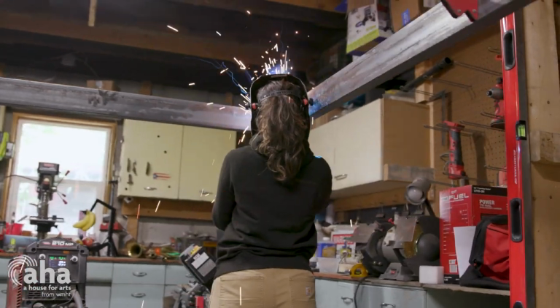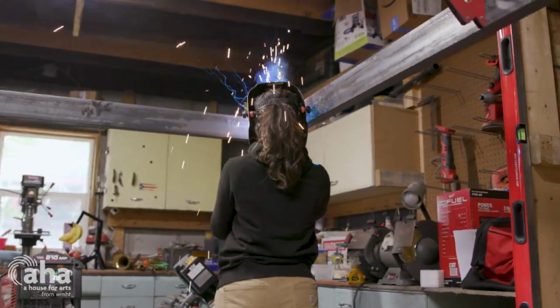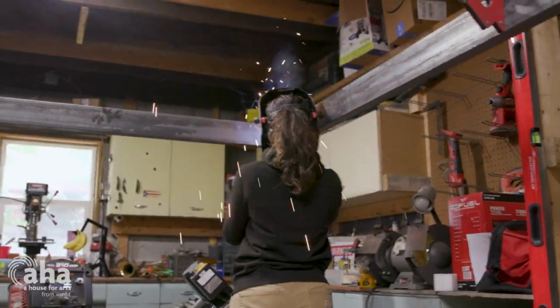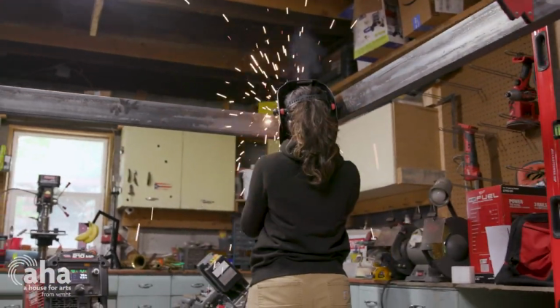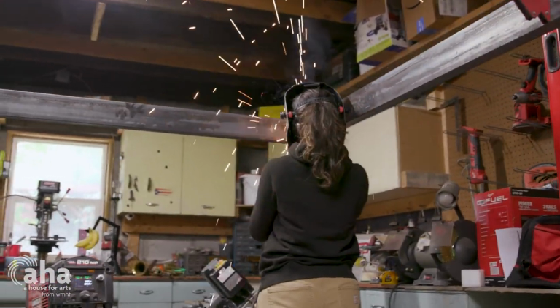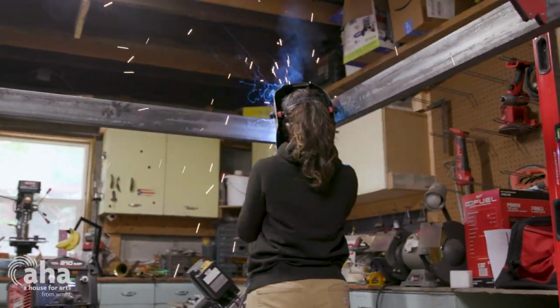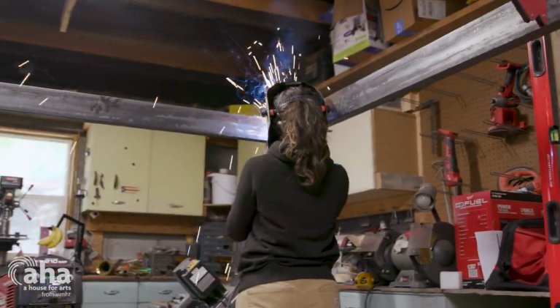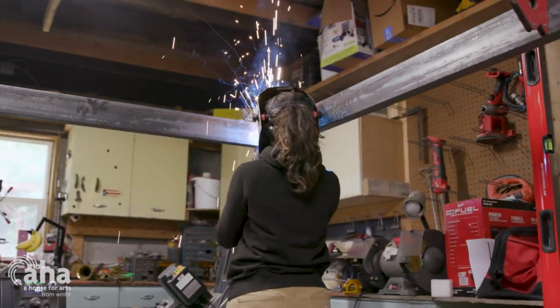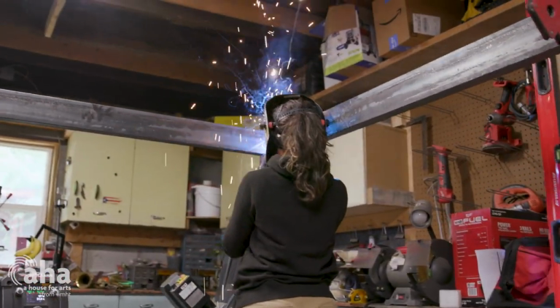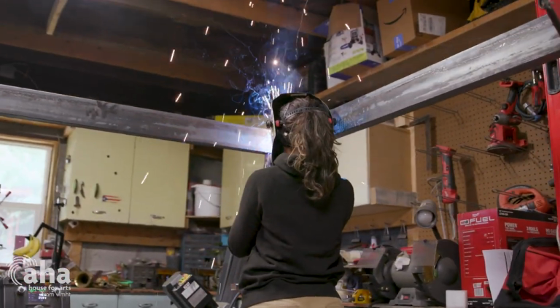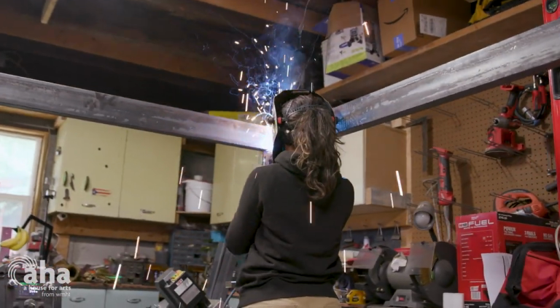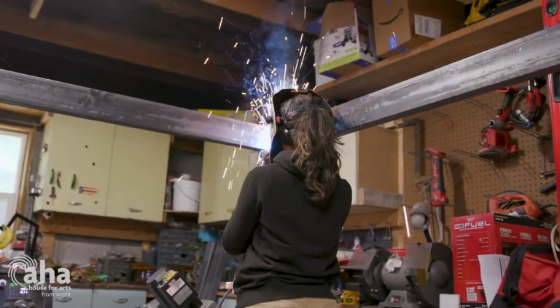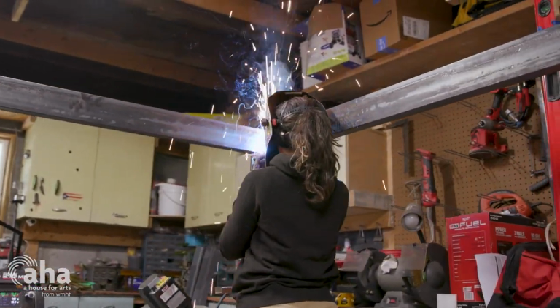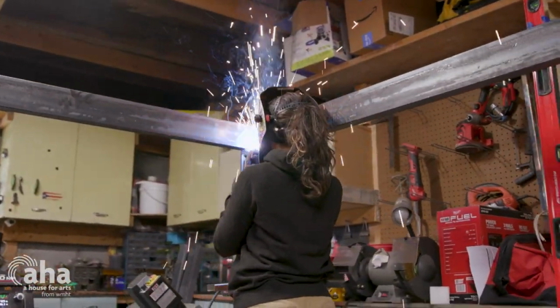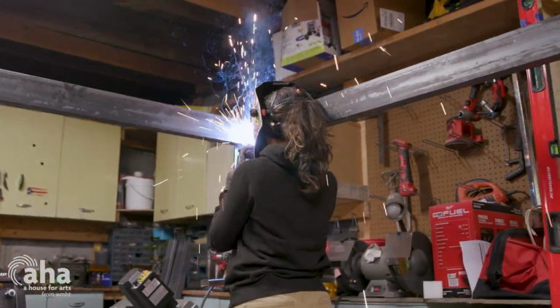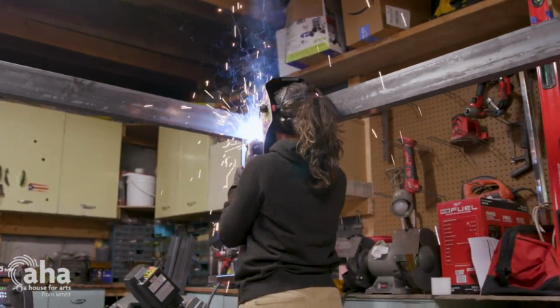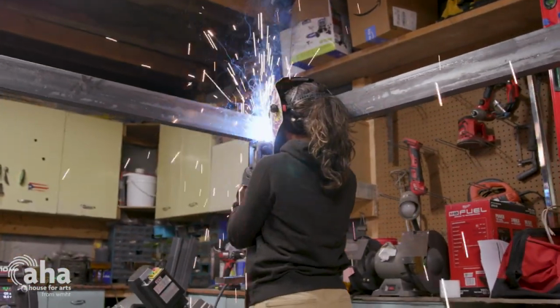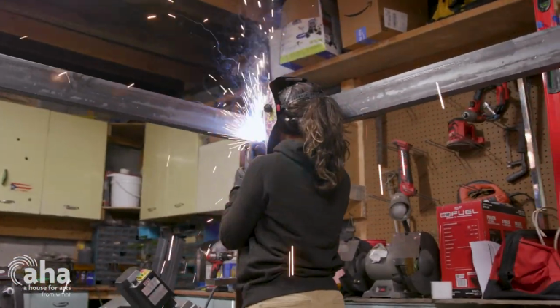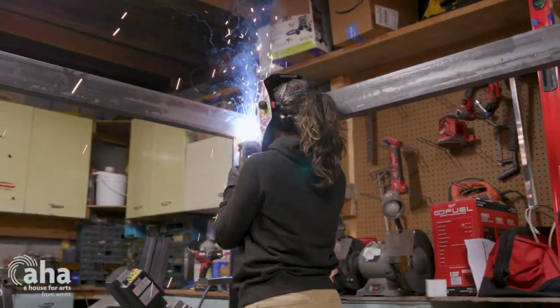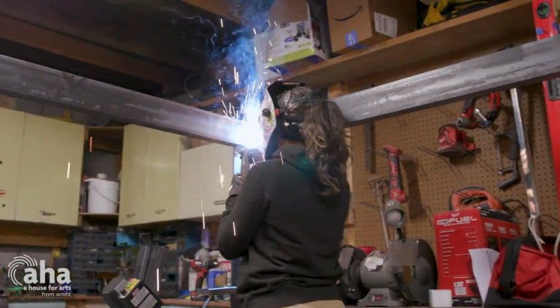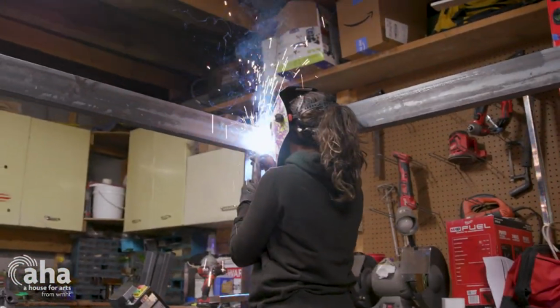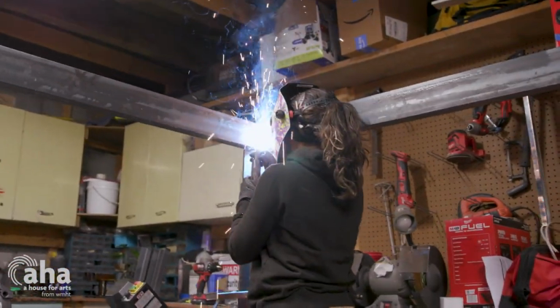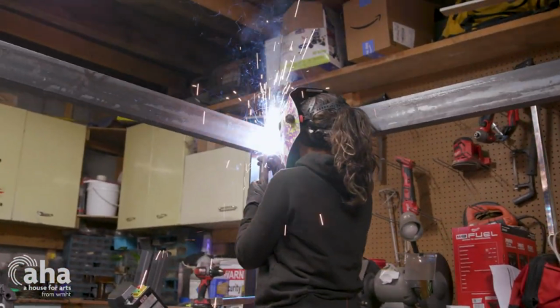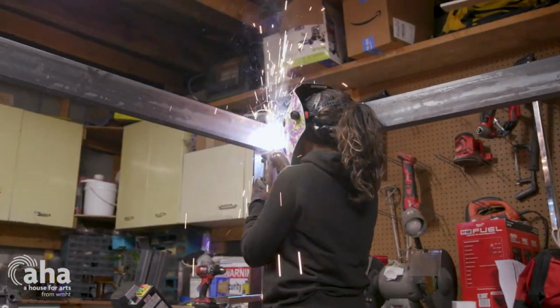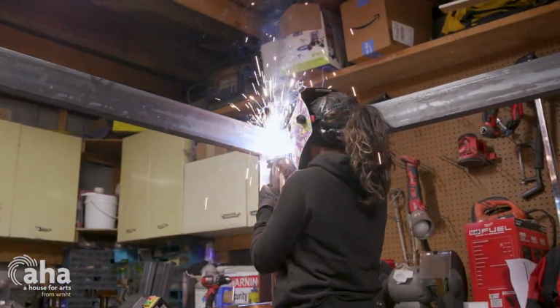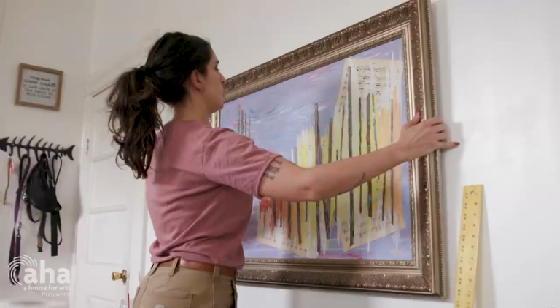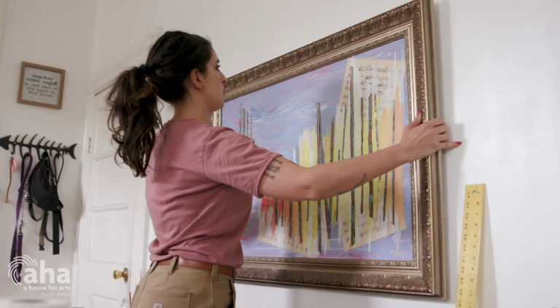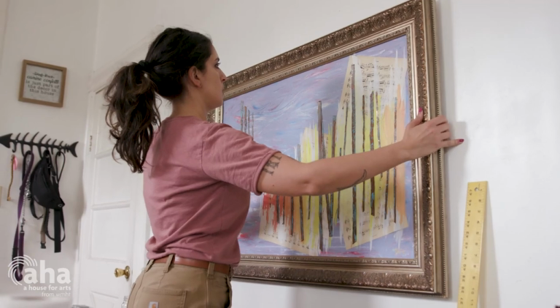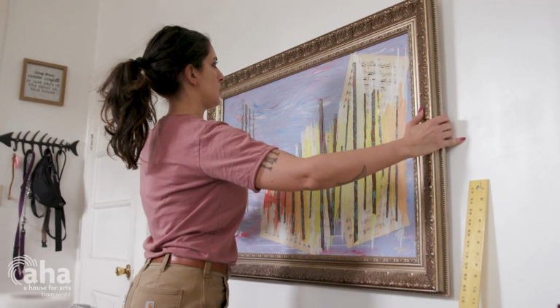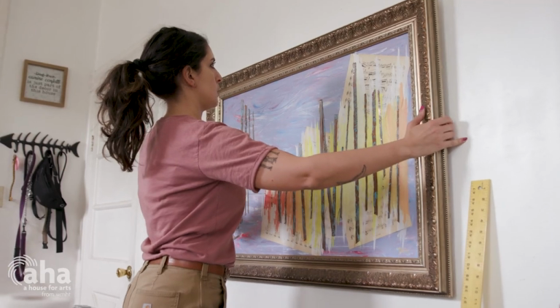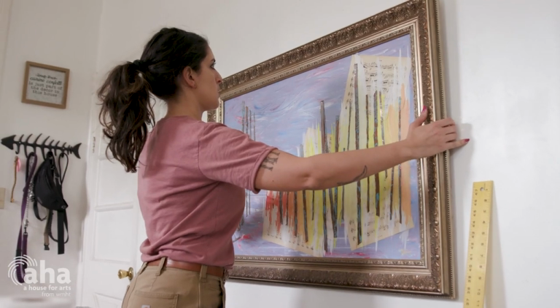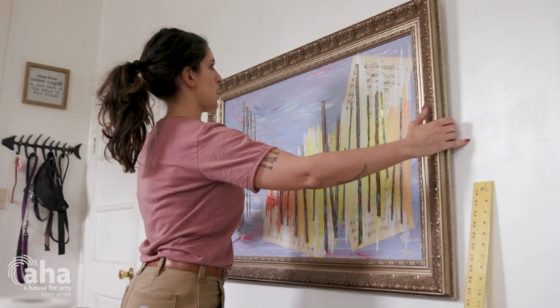I'm a multimedia artist, primarily working in metal sculpture and also fine art painting.